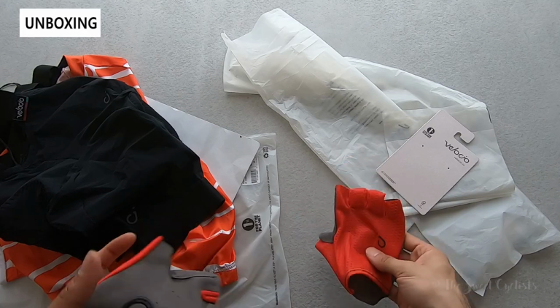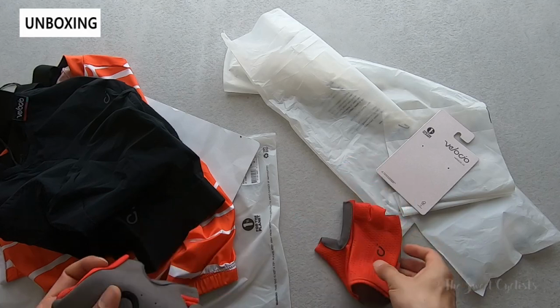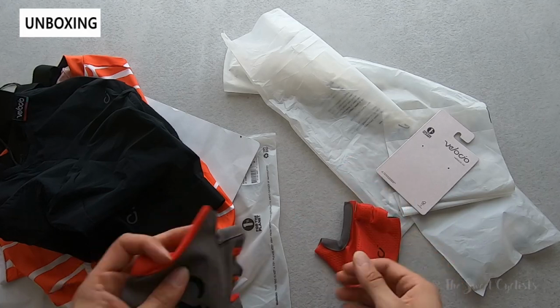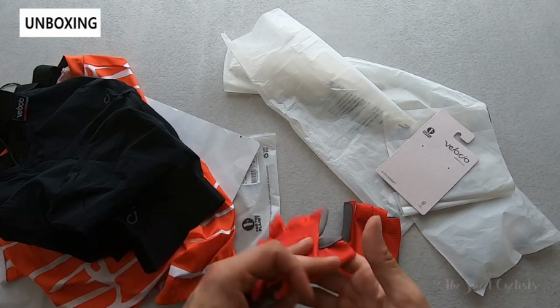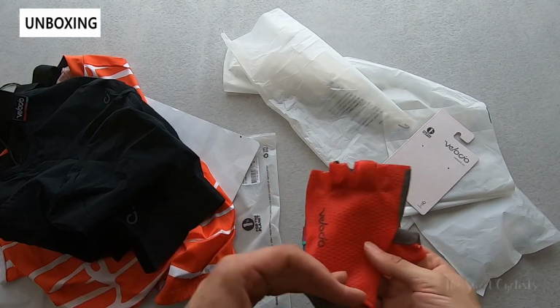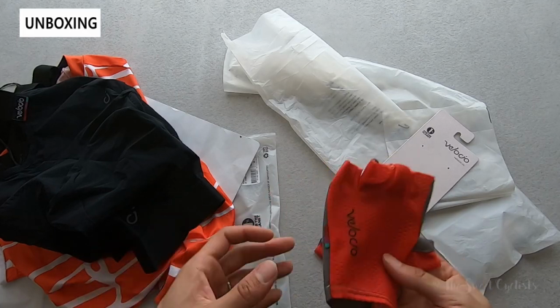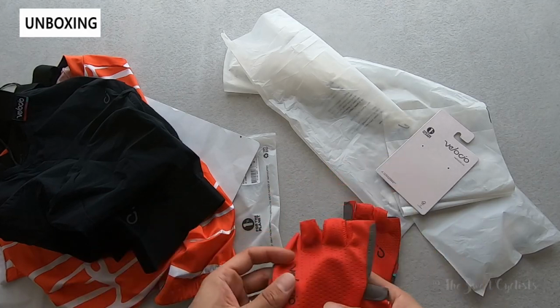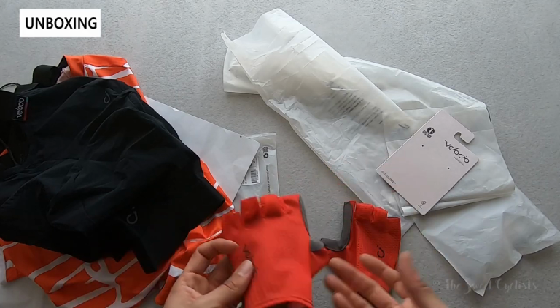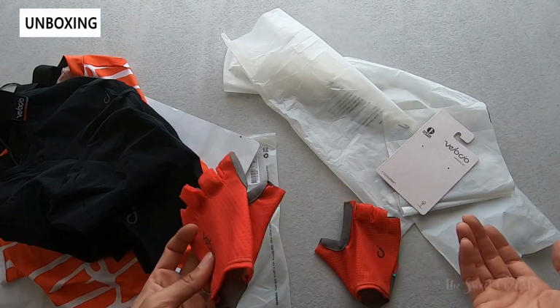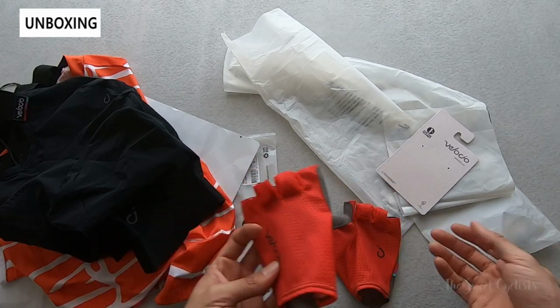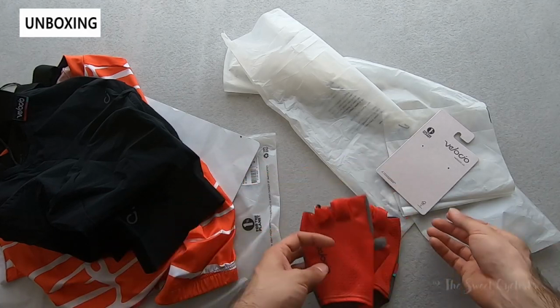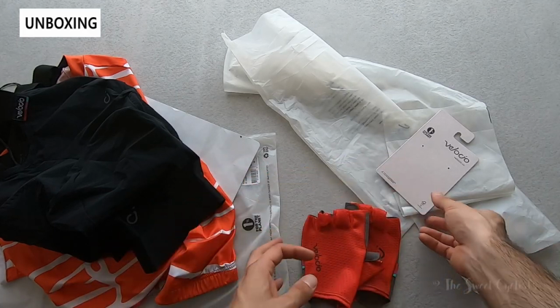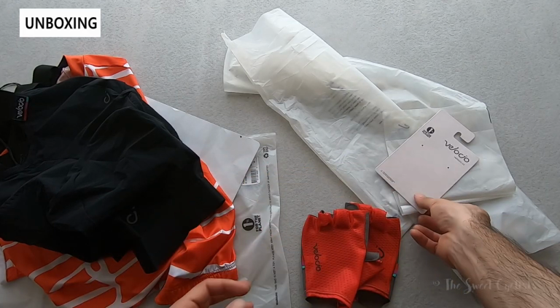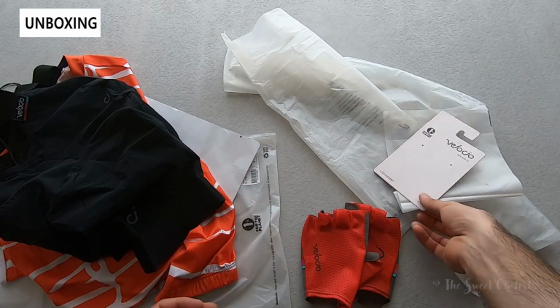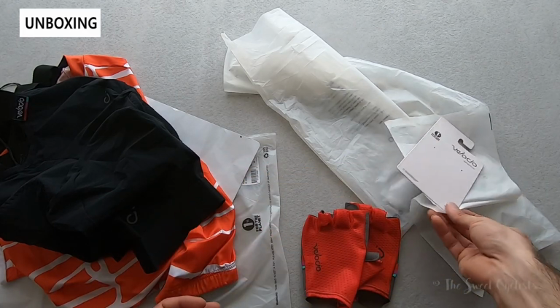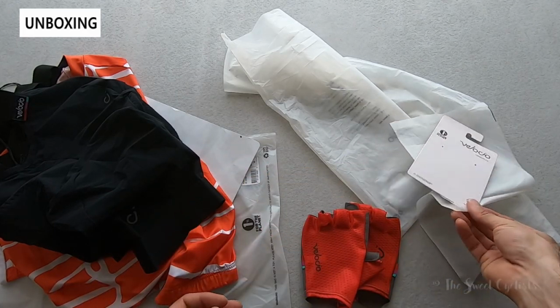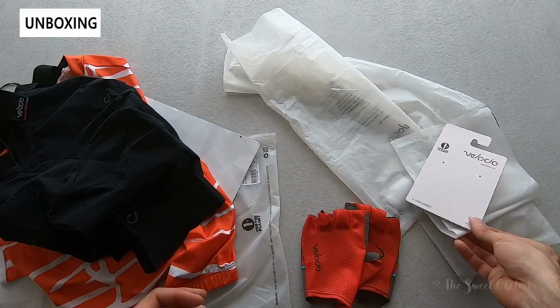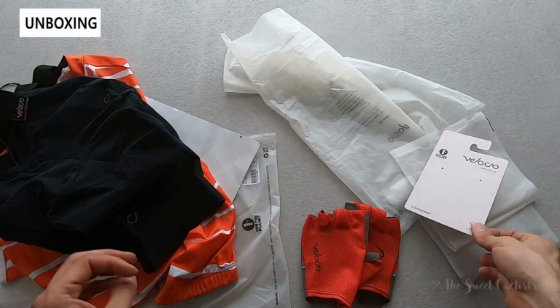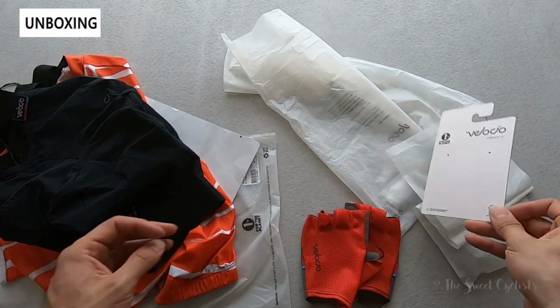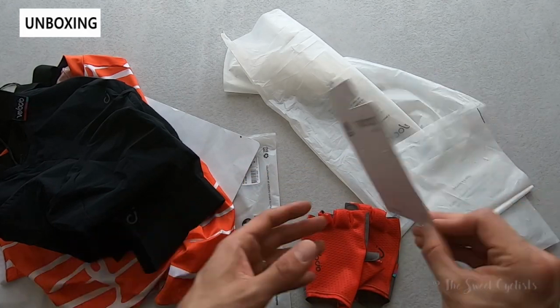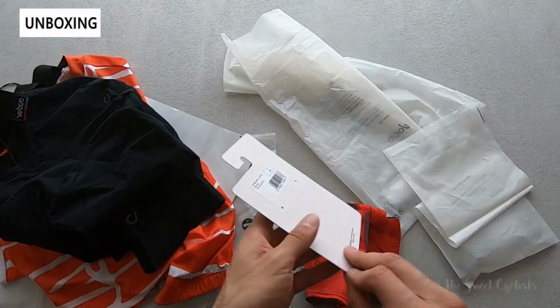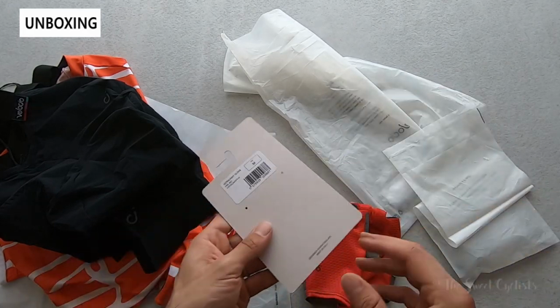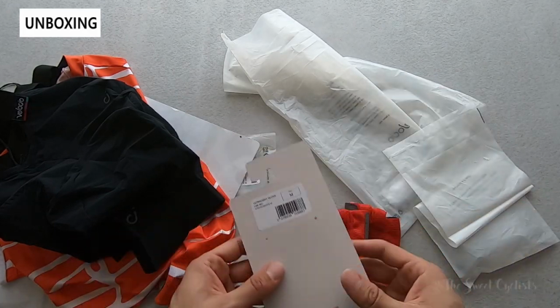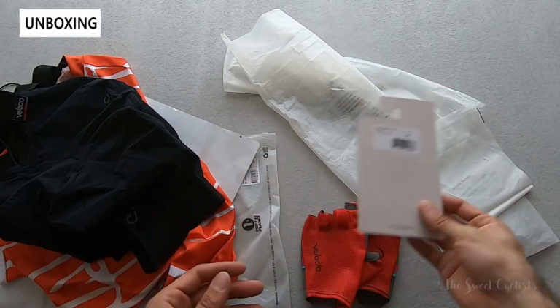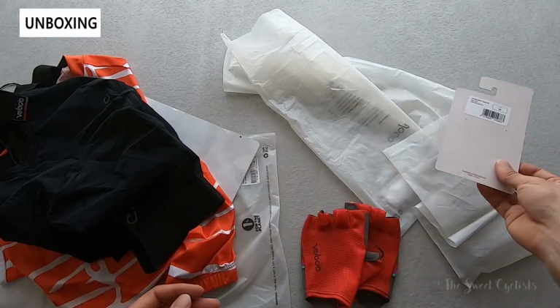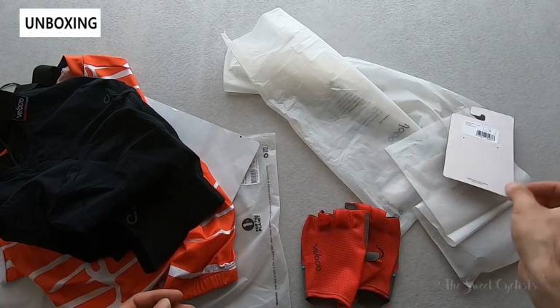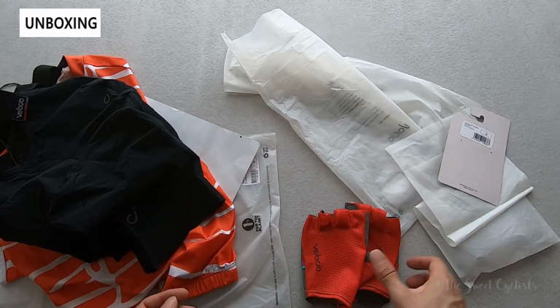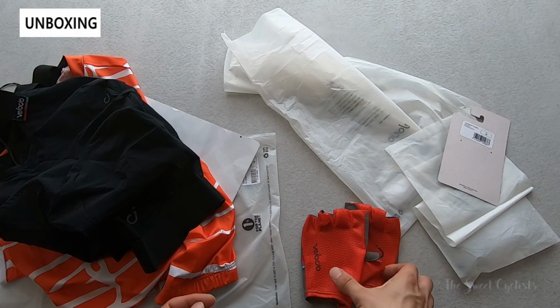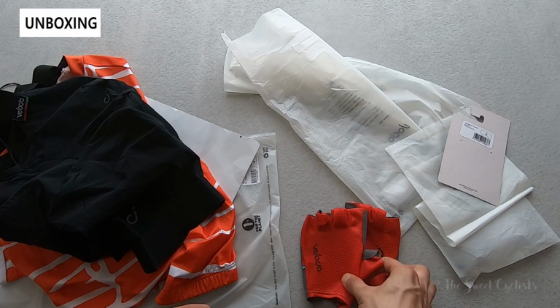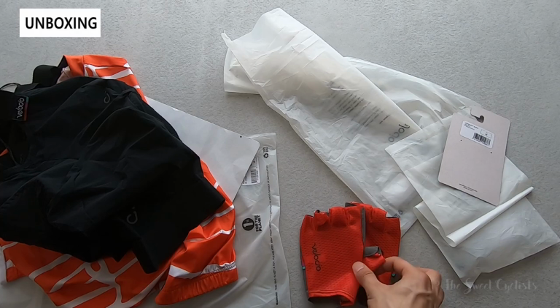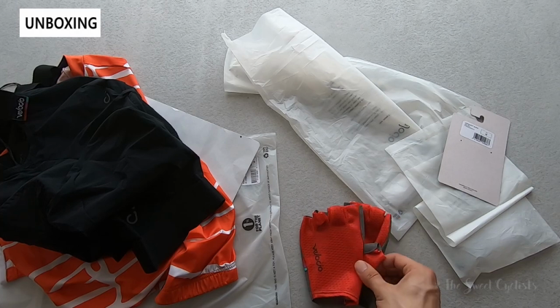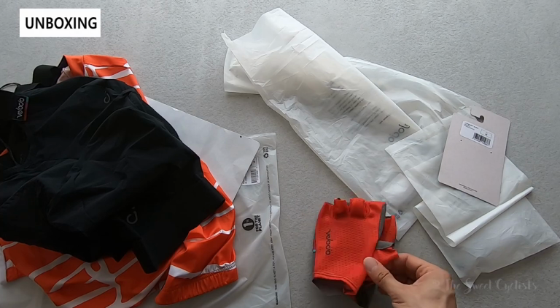In terms of what comes in the packaging, it's pretty simple — all items just come with basic tags and the items themselves.